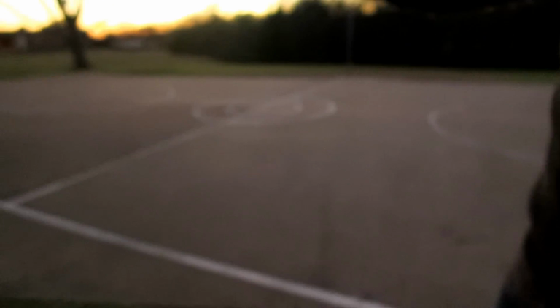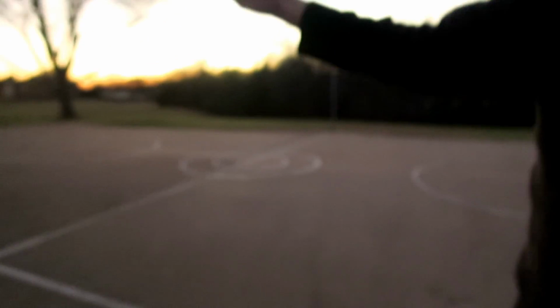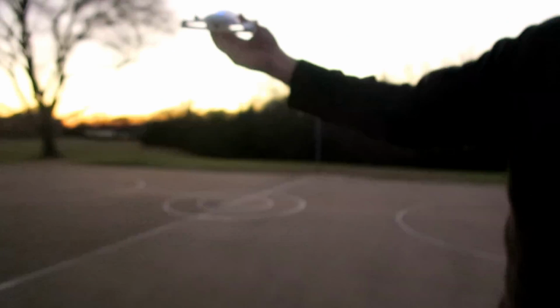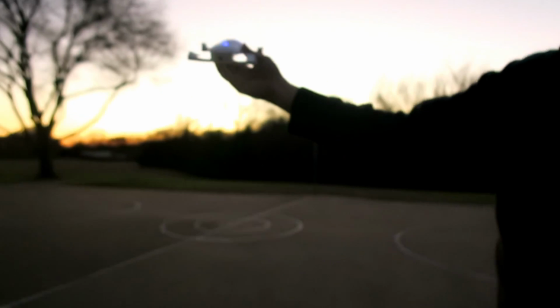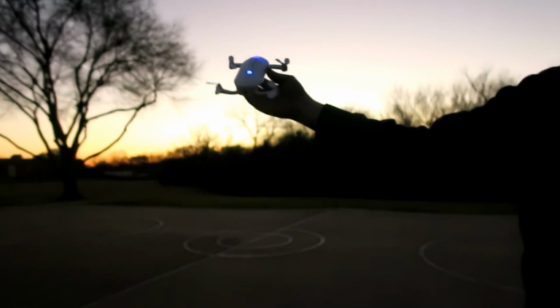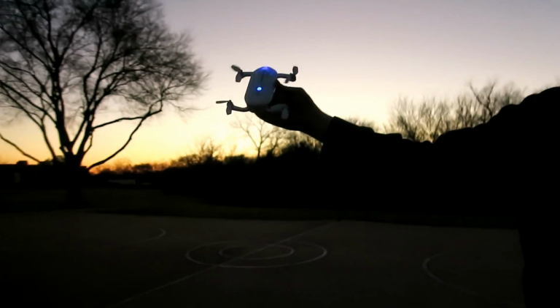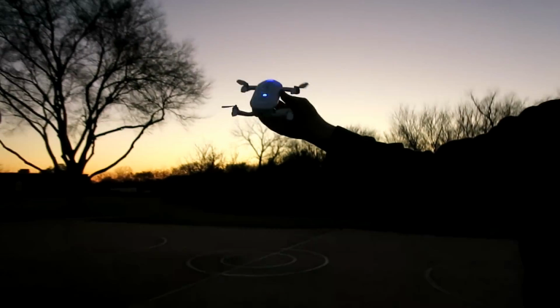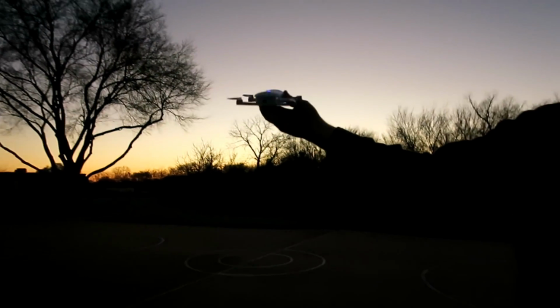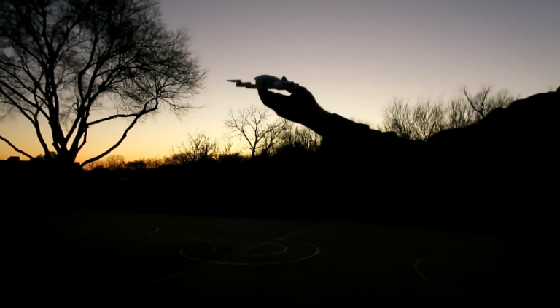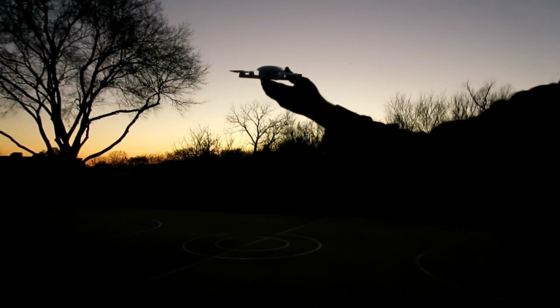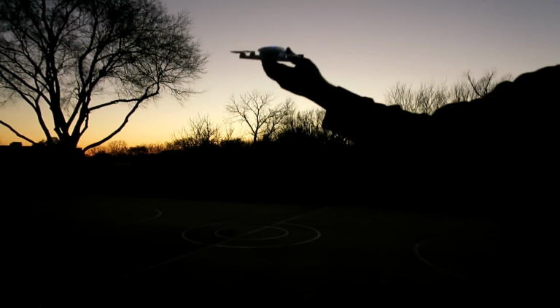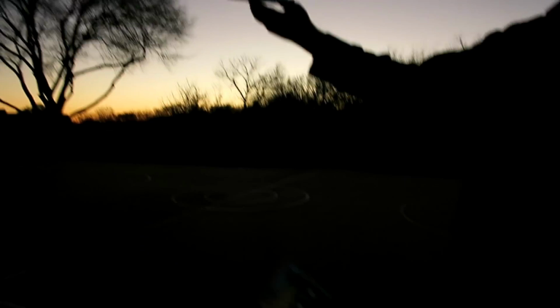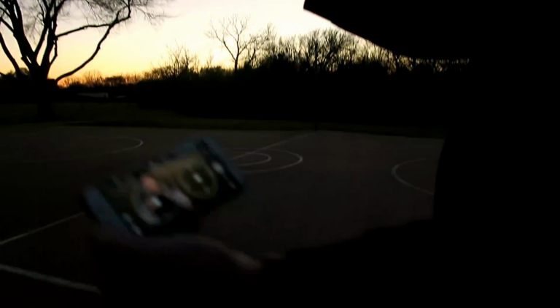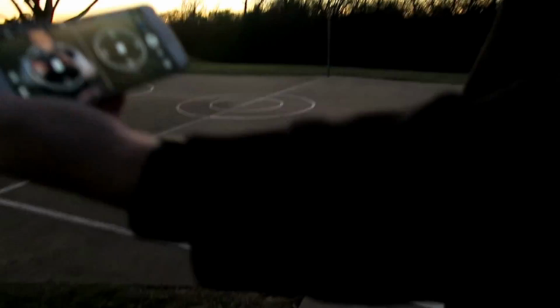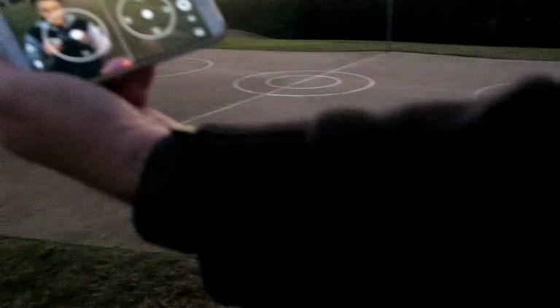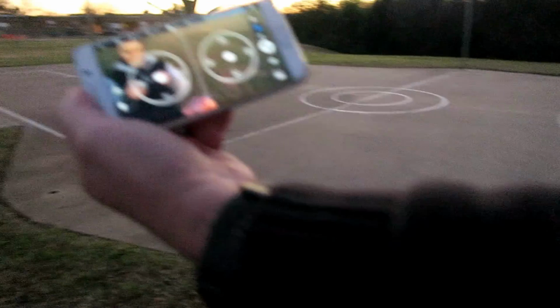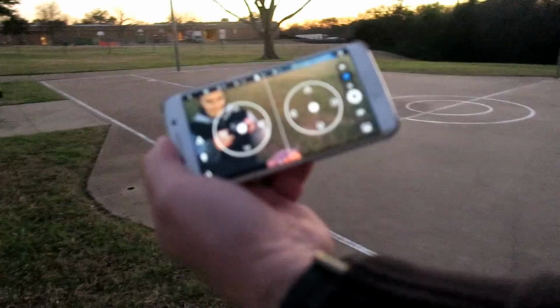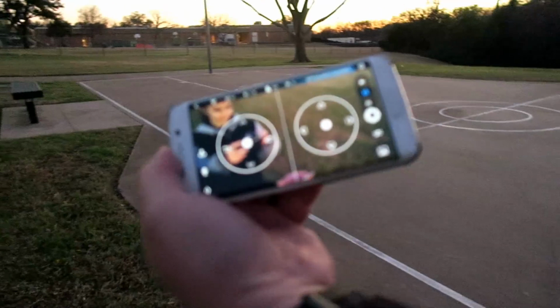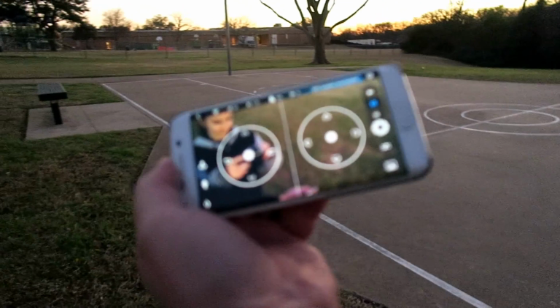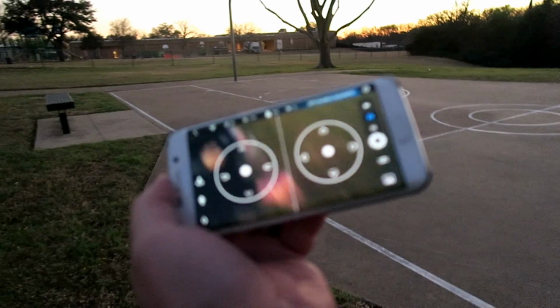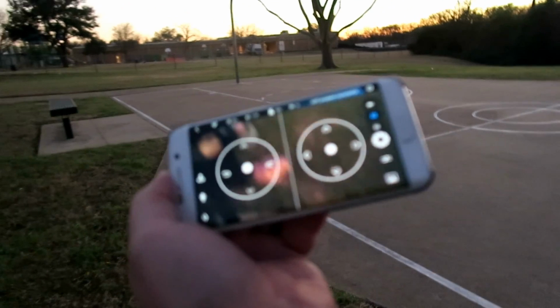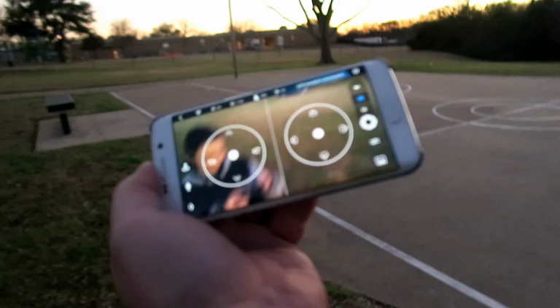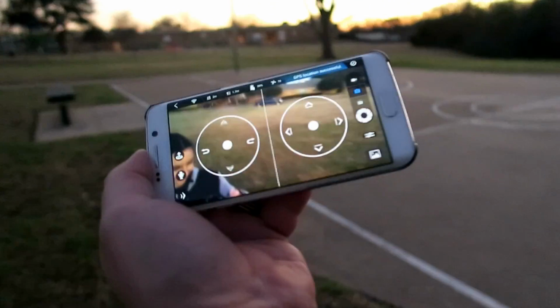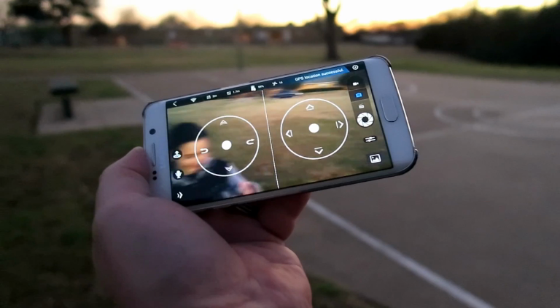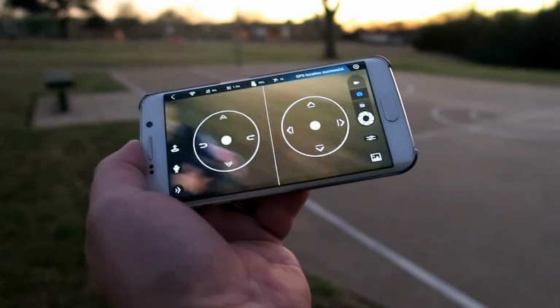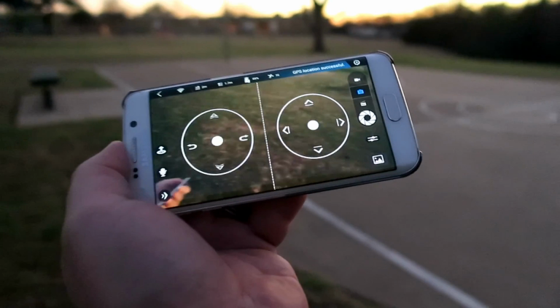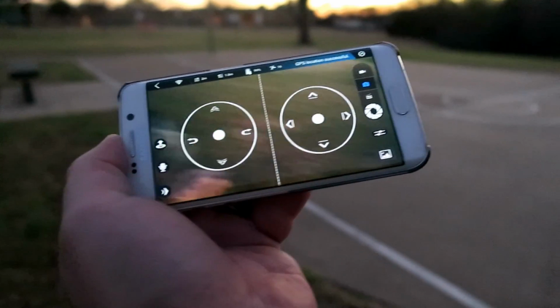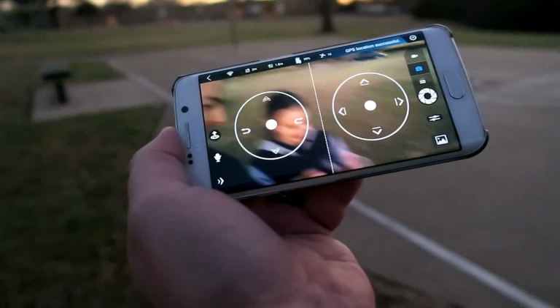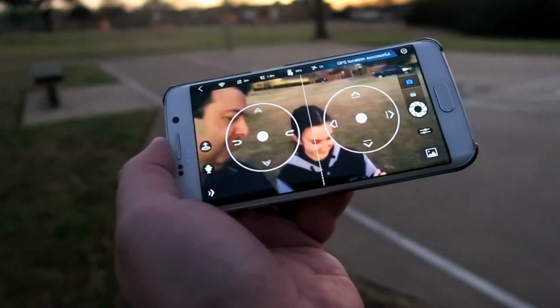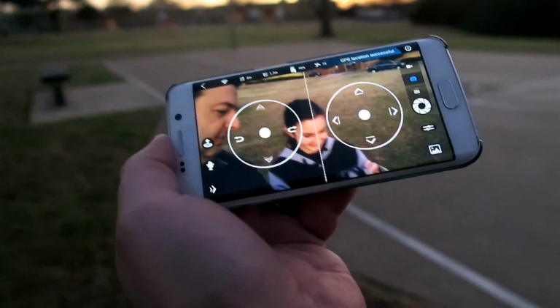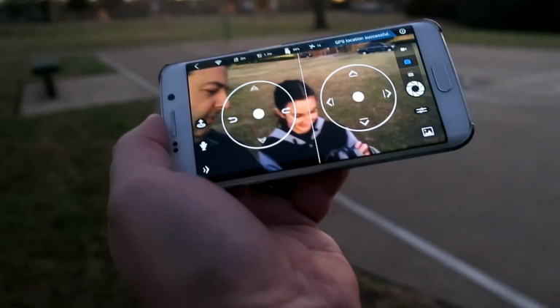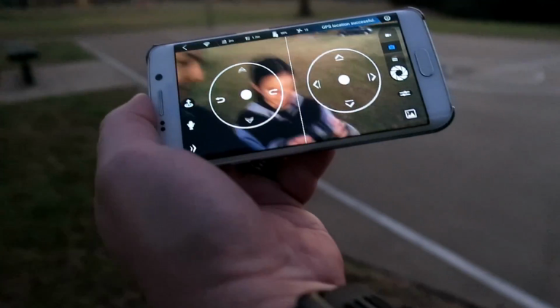It doesn't come with a remote control. Everything is connected to your app — your iOS or Android app — and it makes a Wi-Fi connection between the two.